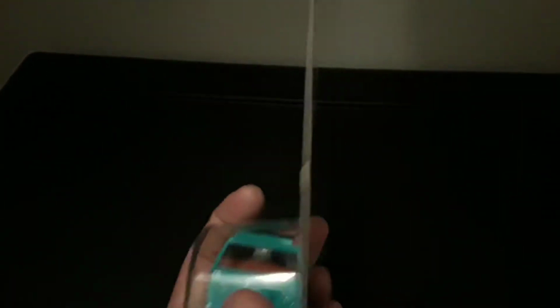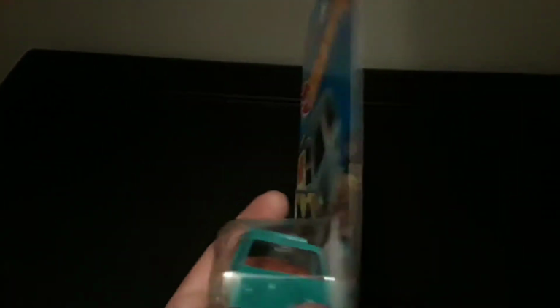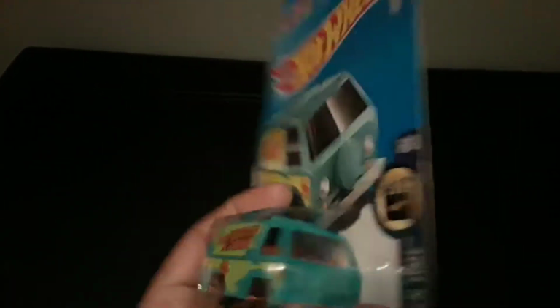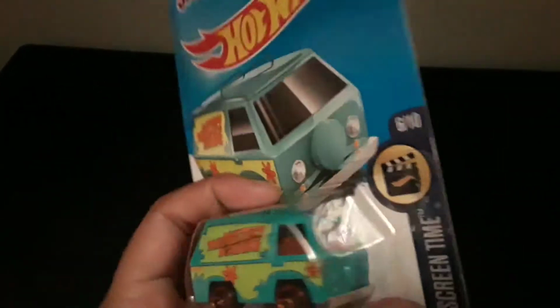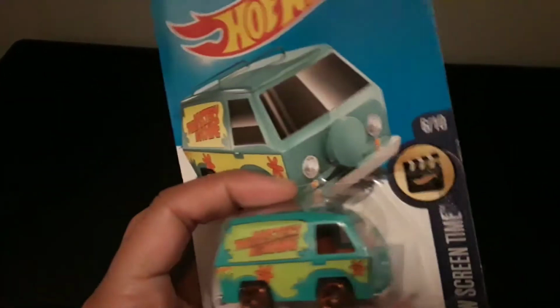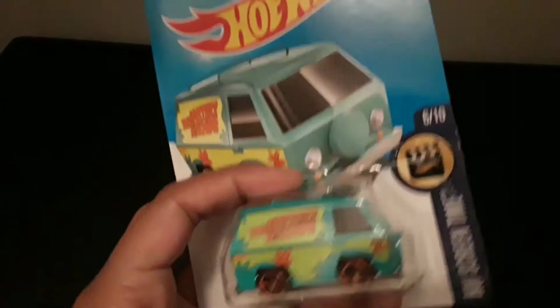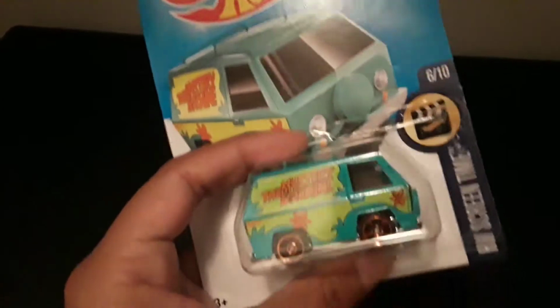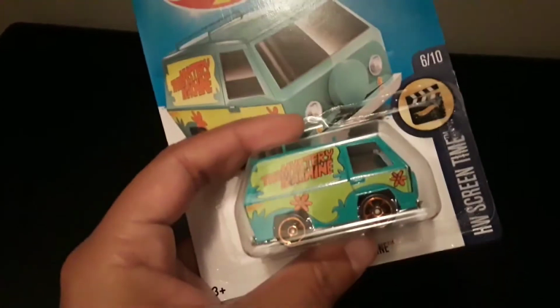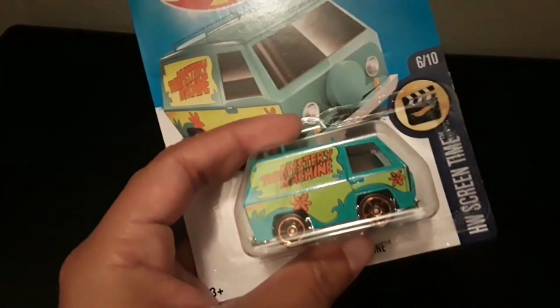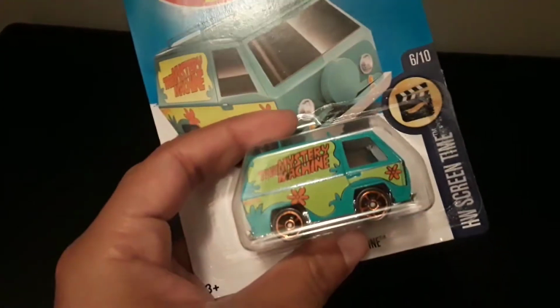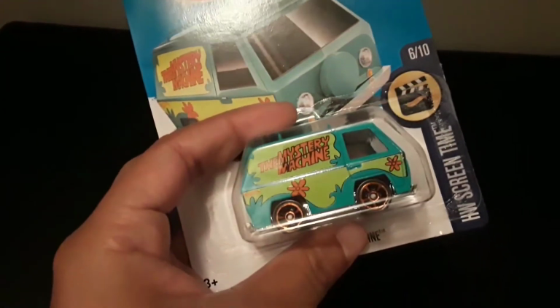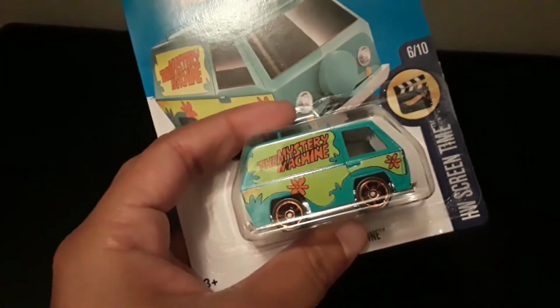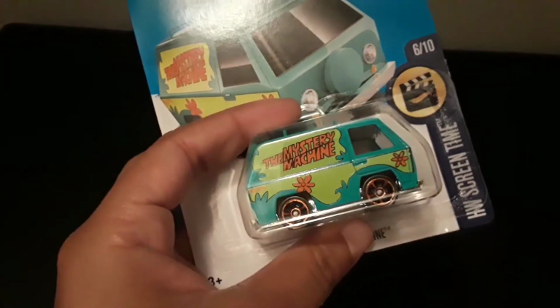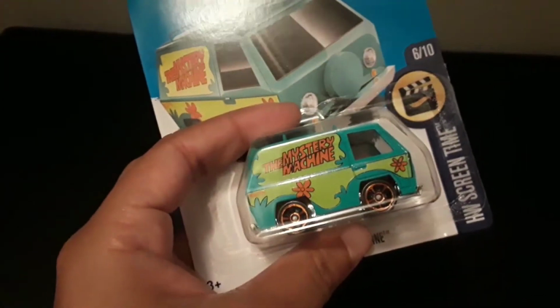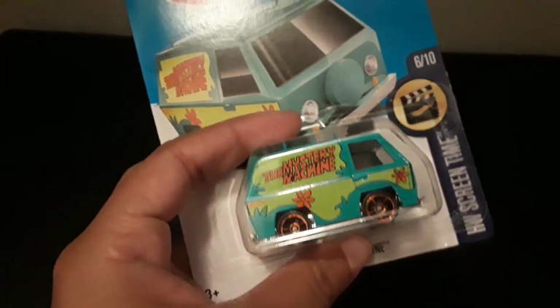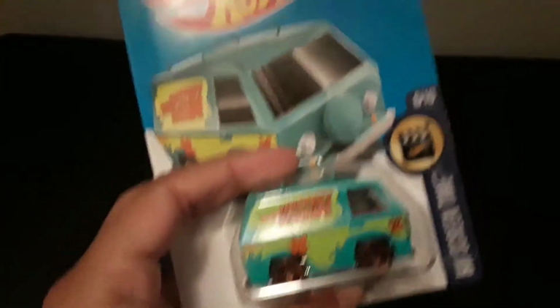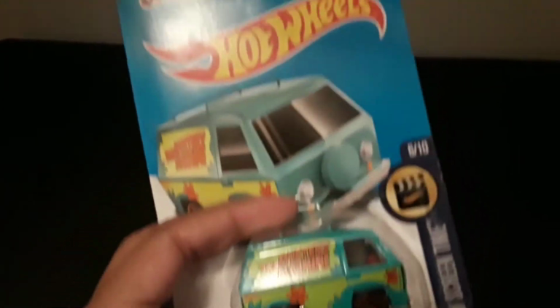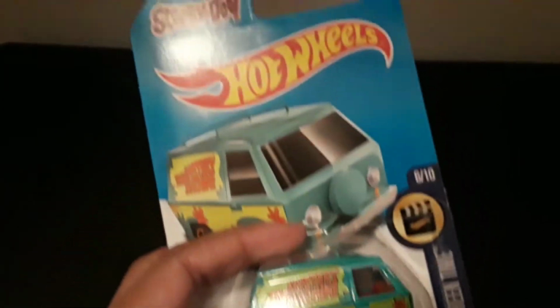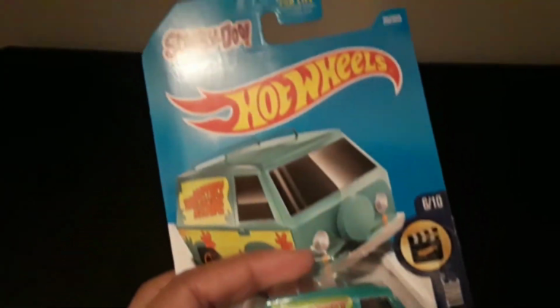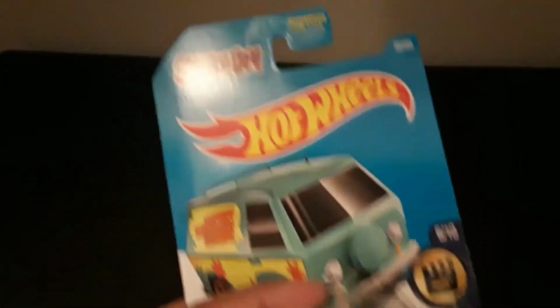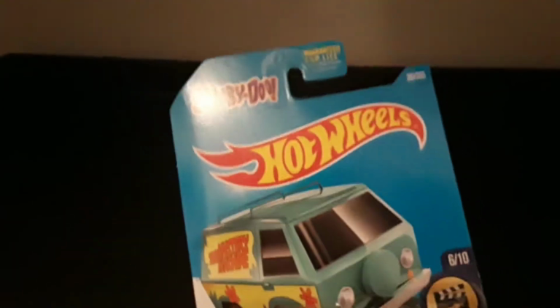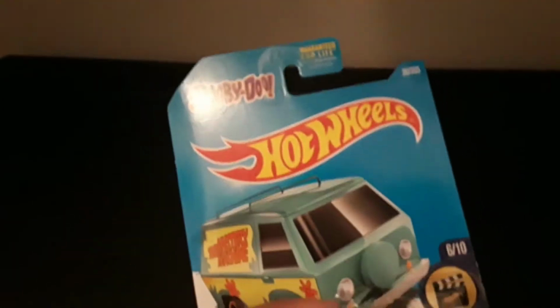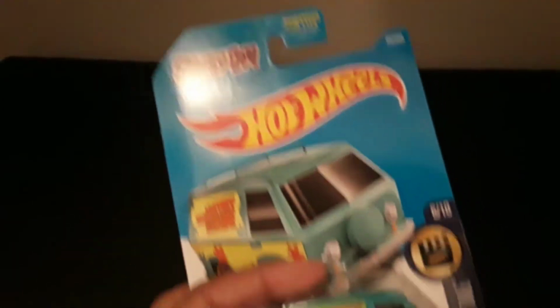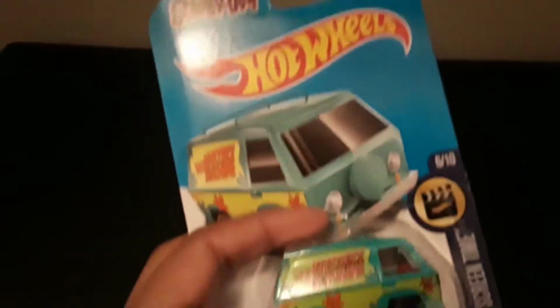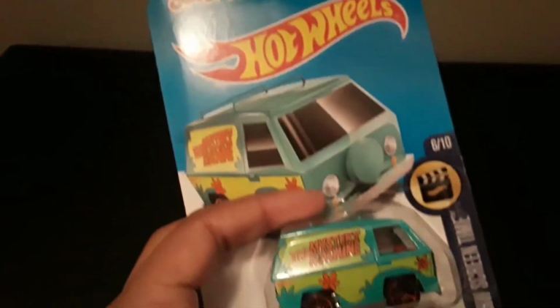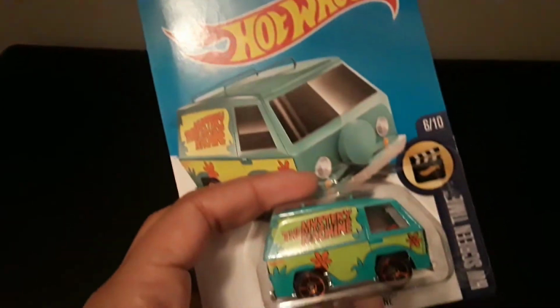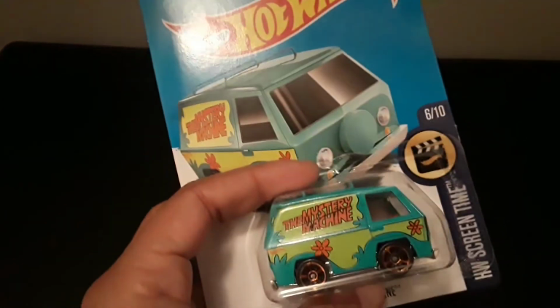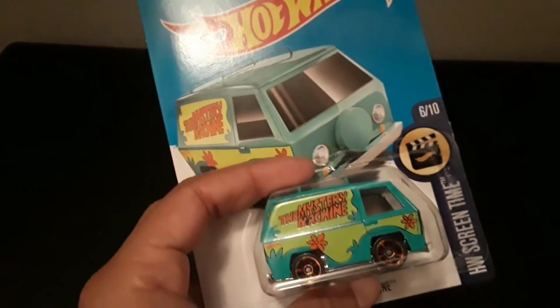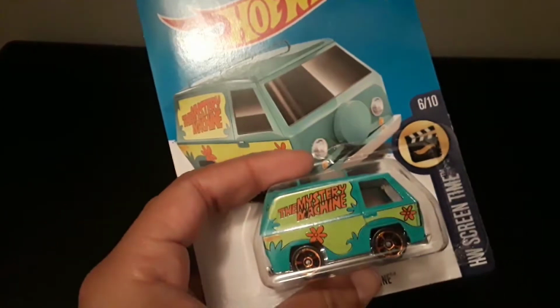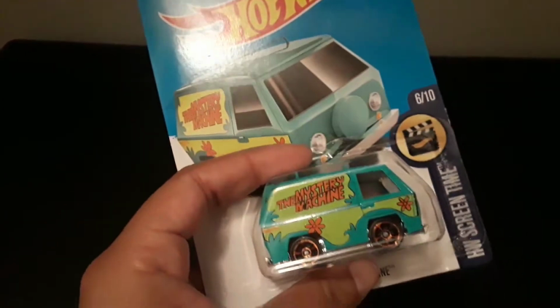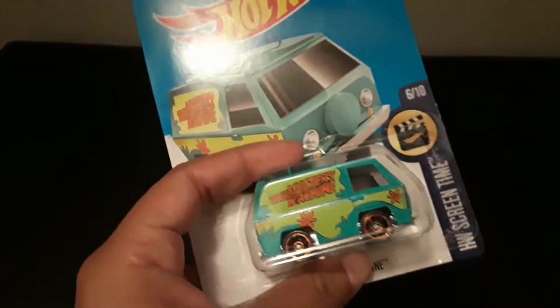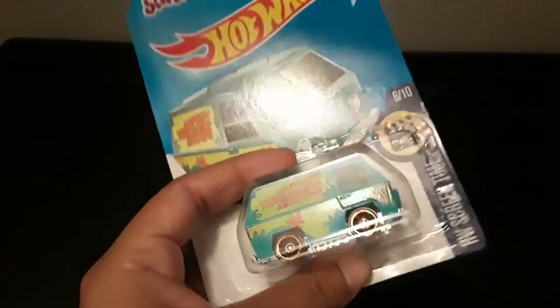Alright guys, comment, like, favorite, and subscribe, and let me know if you found this Hot Wheels car anywhere and how much you paid for it.